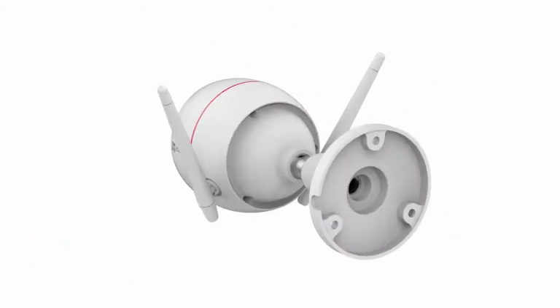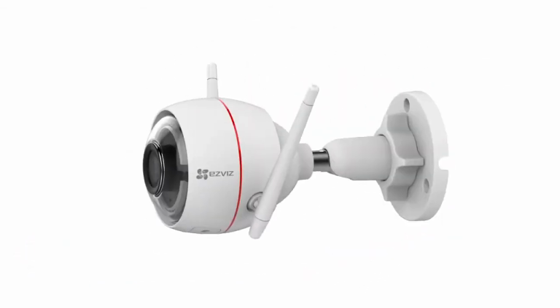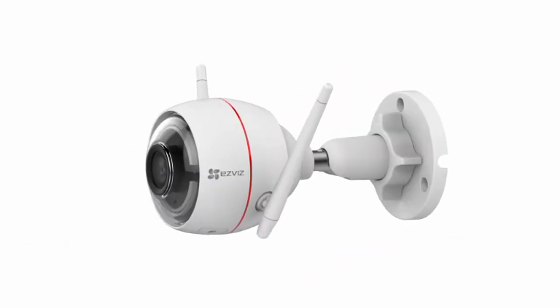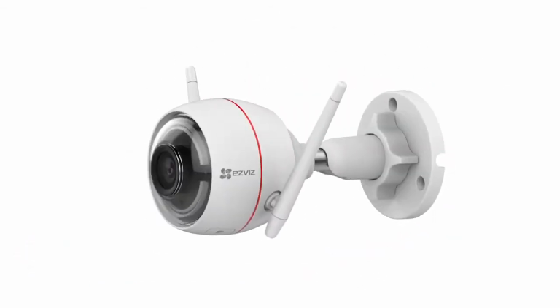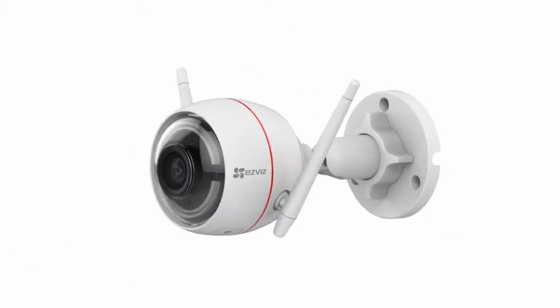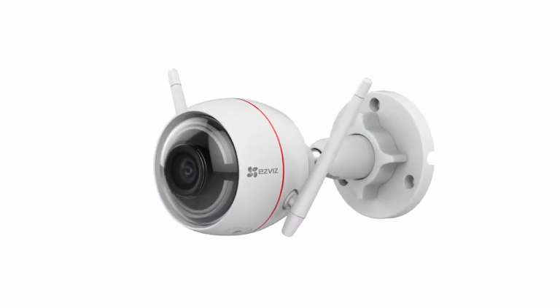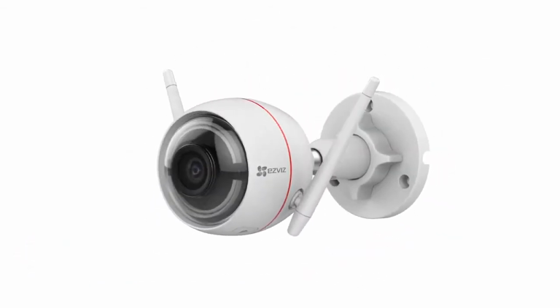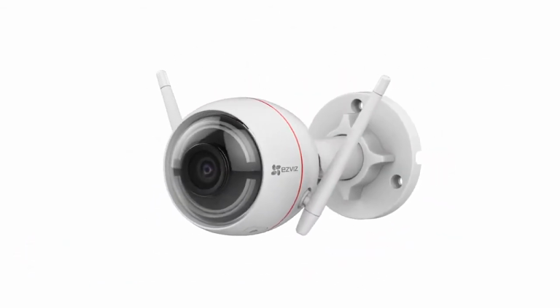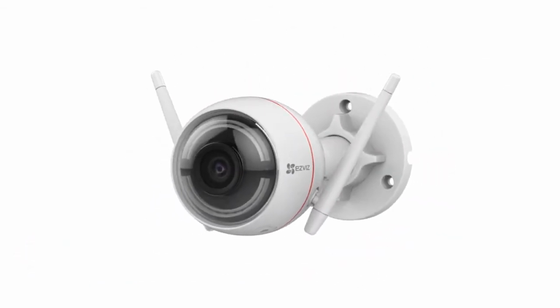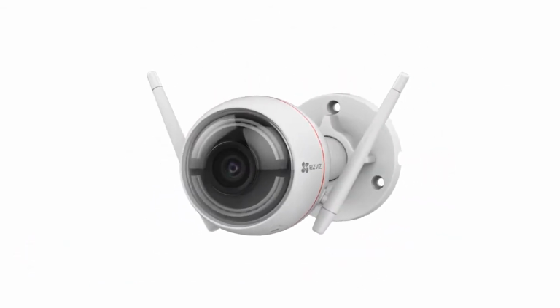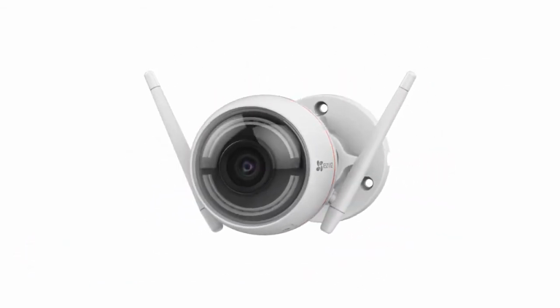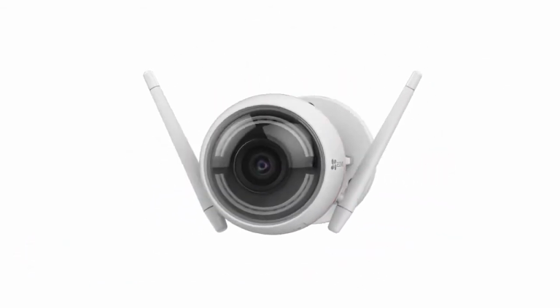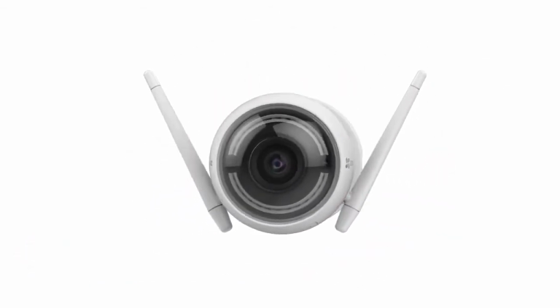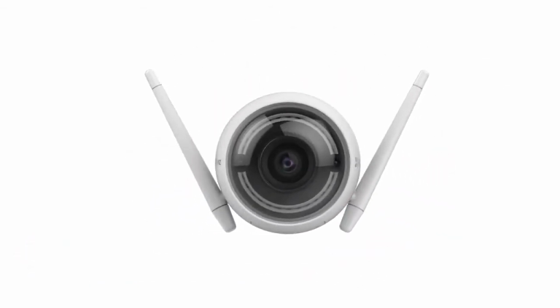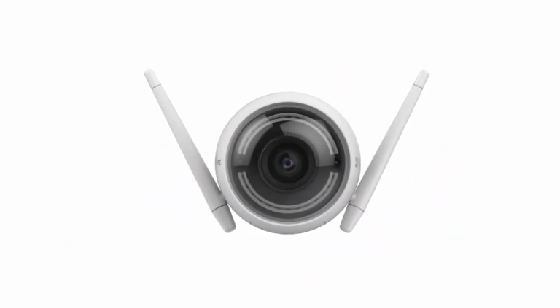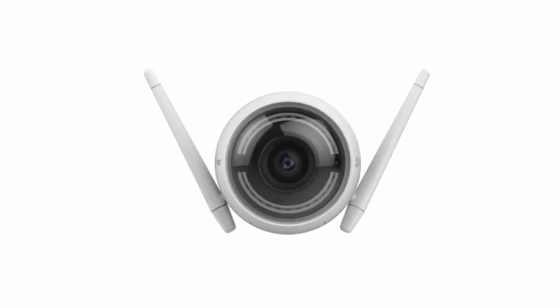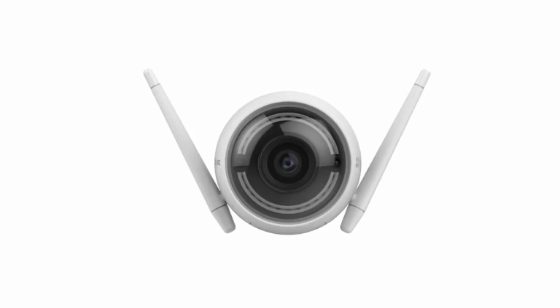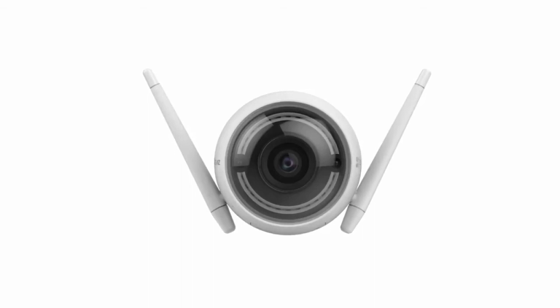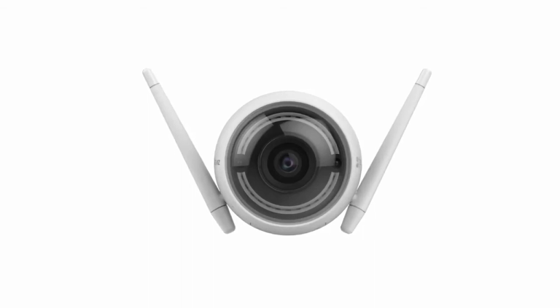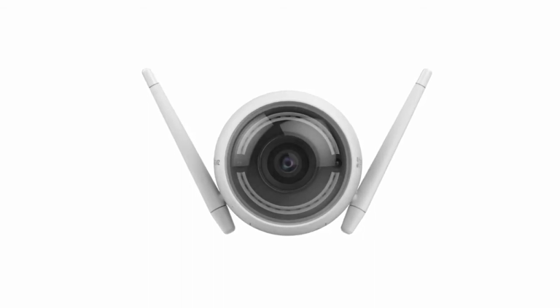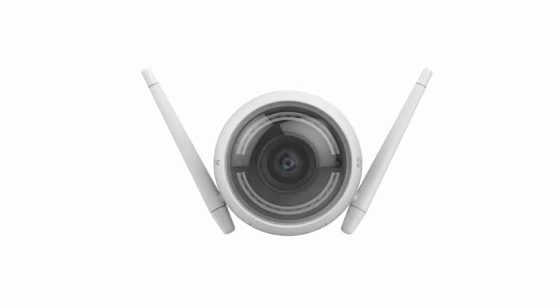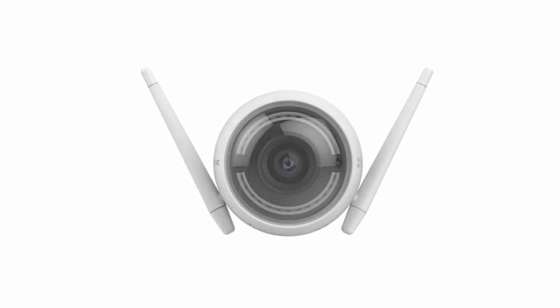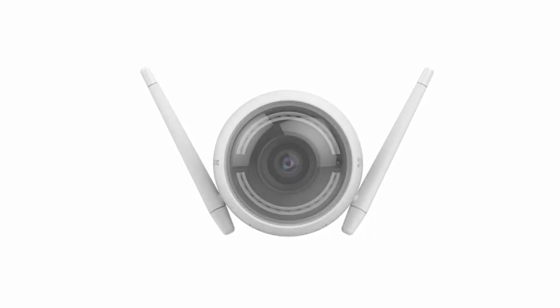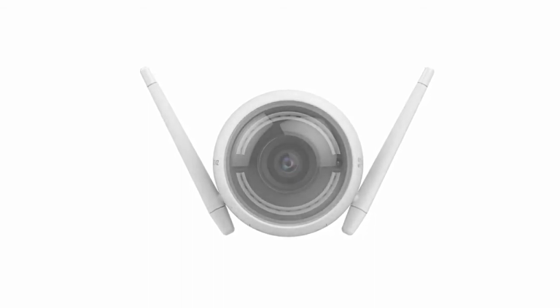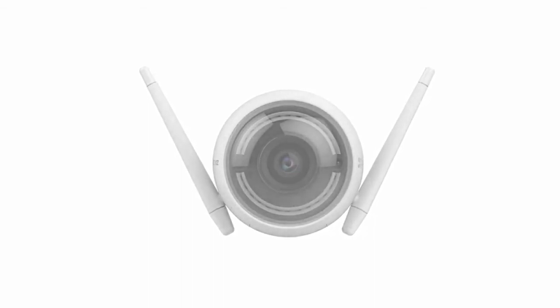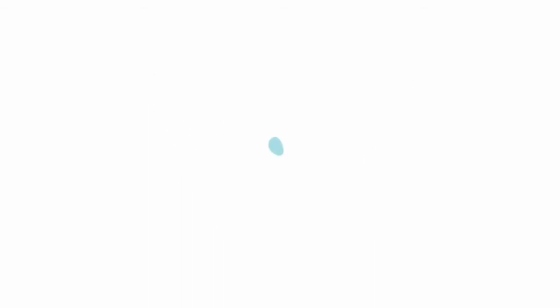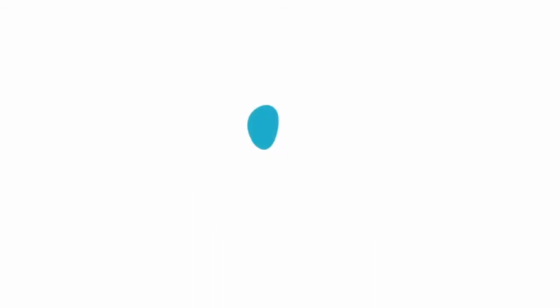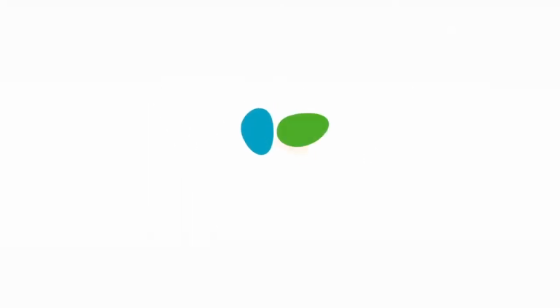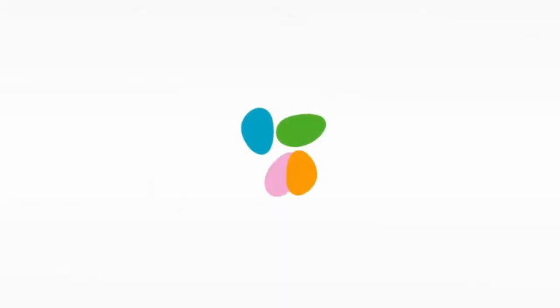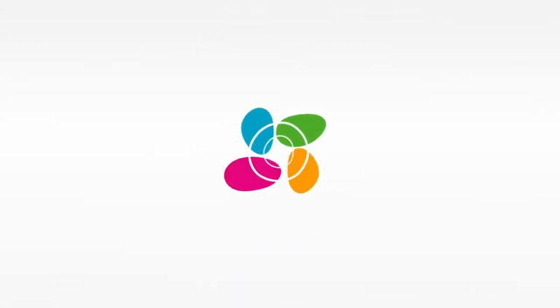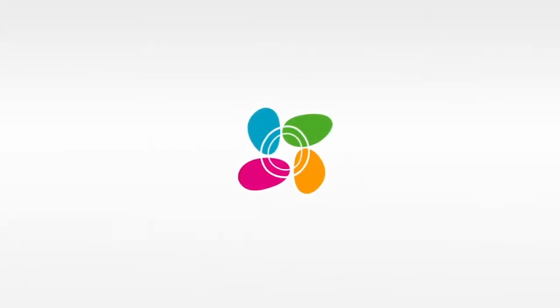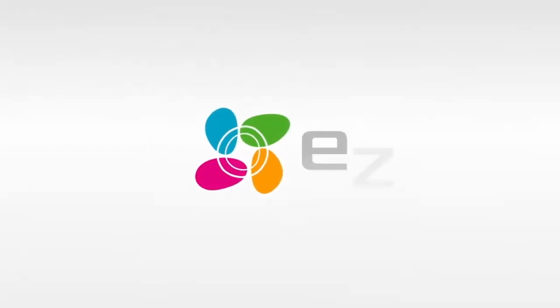The EZ-Biz EZ-Guard home security camera: one convenient device to secure it all.